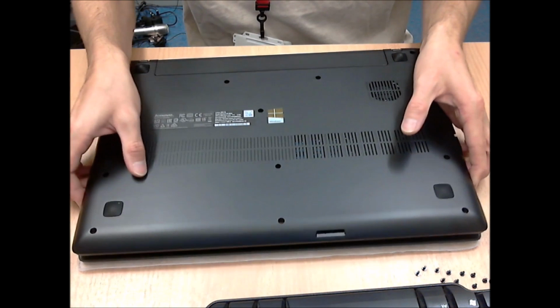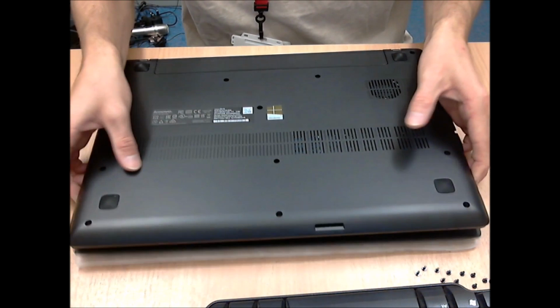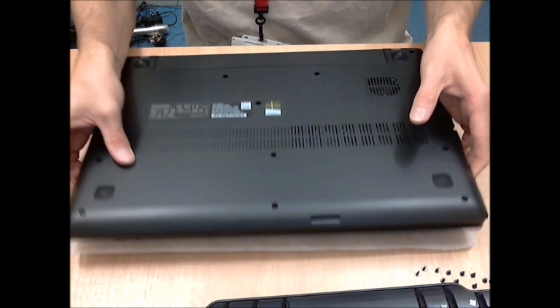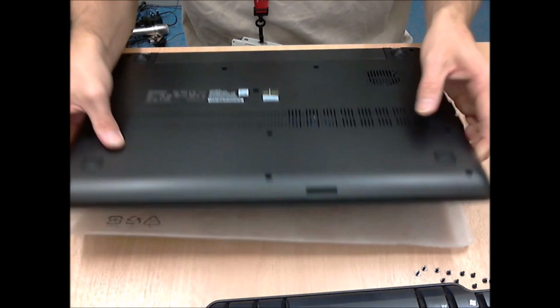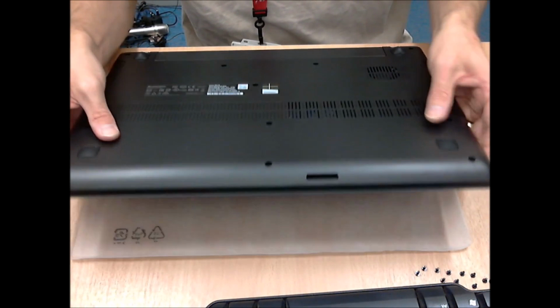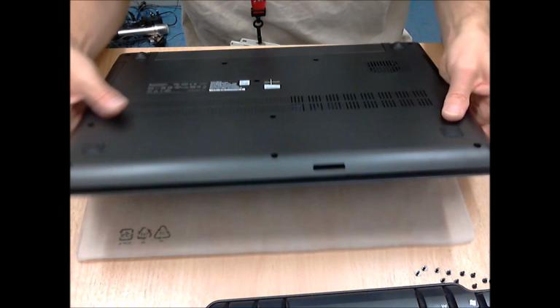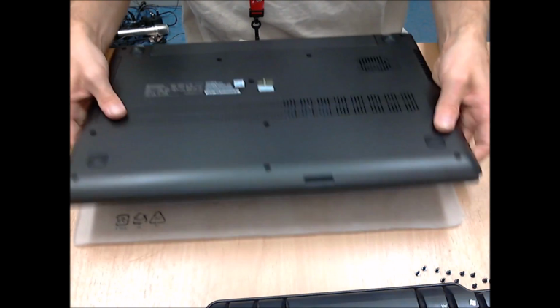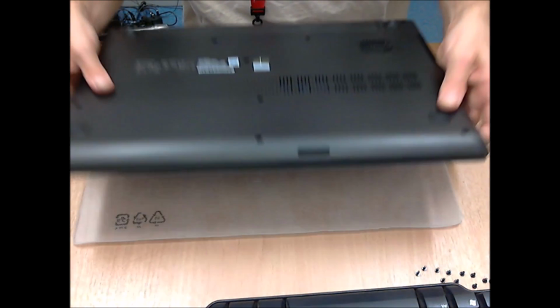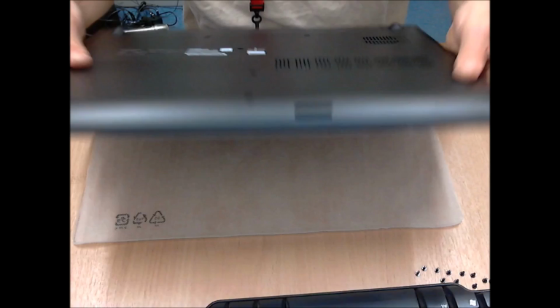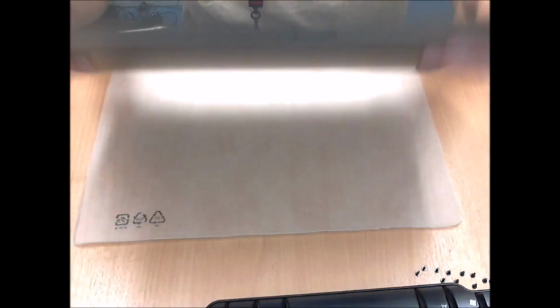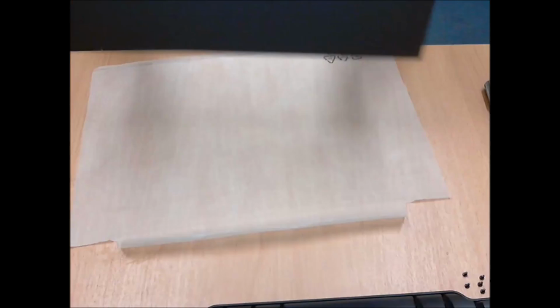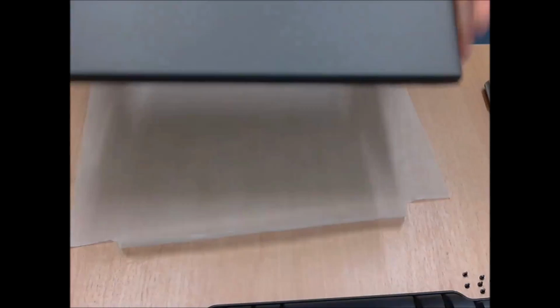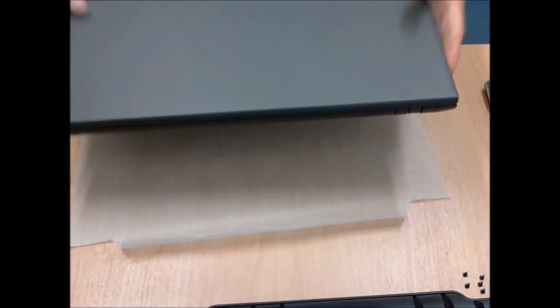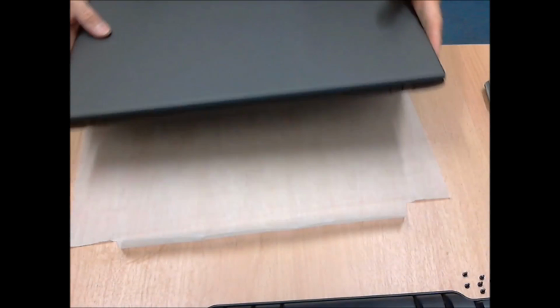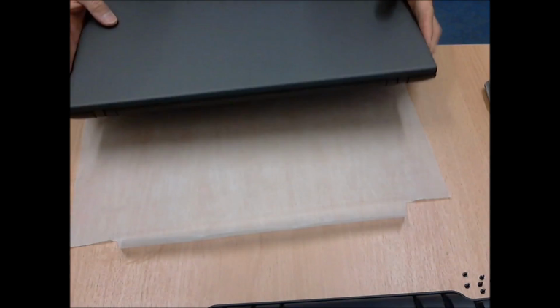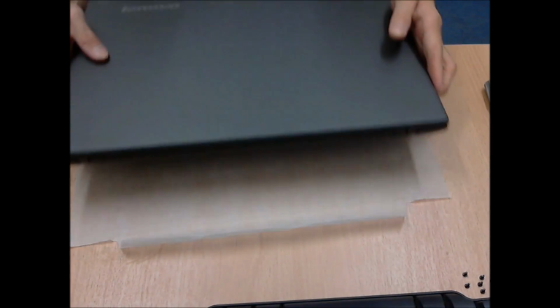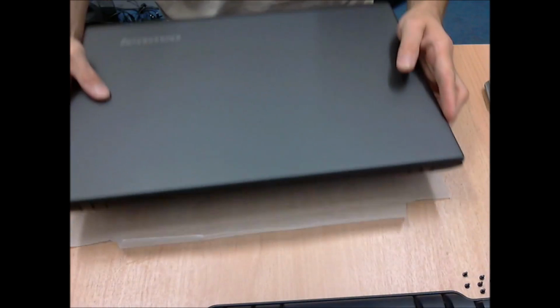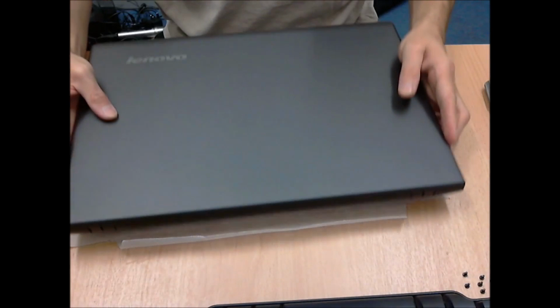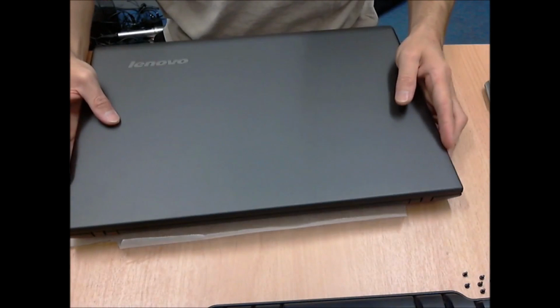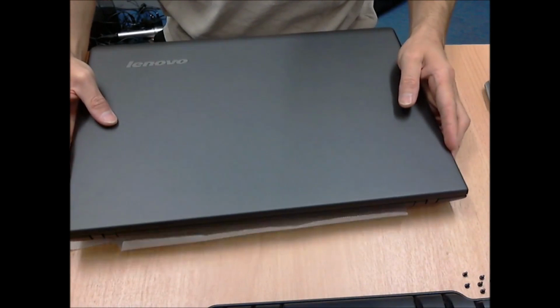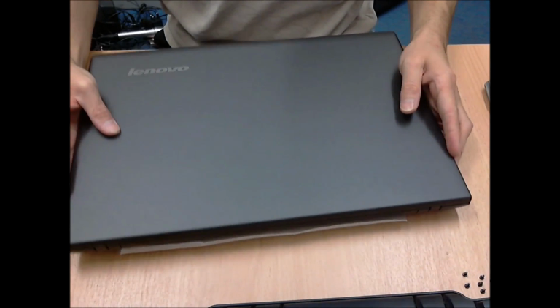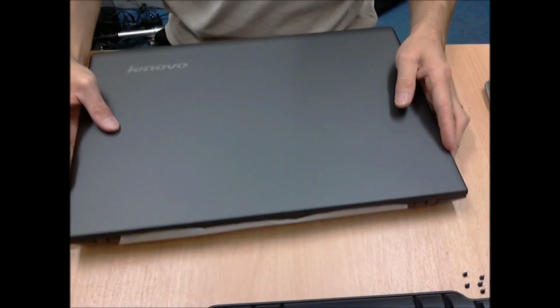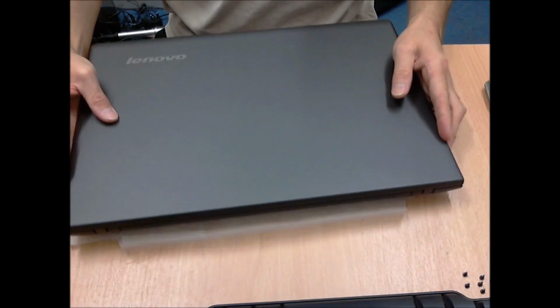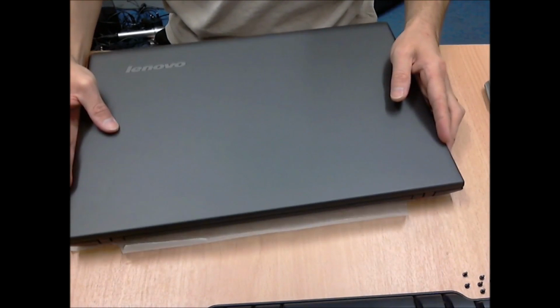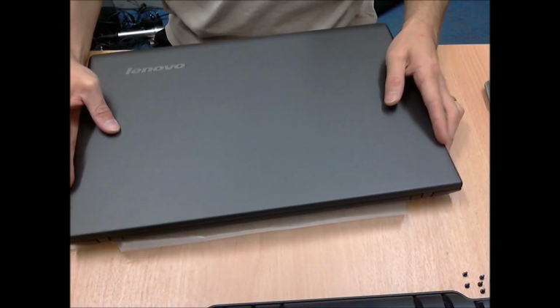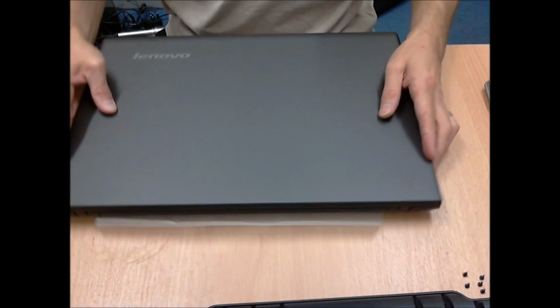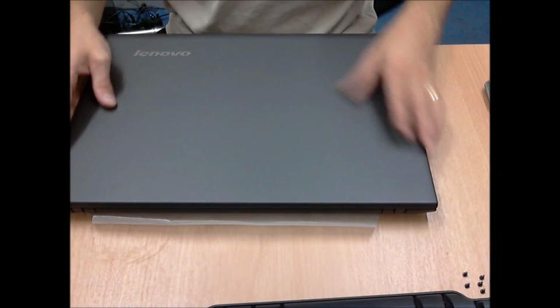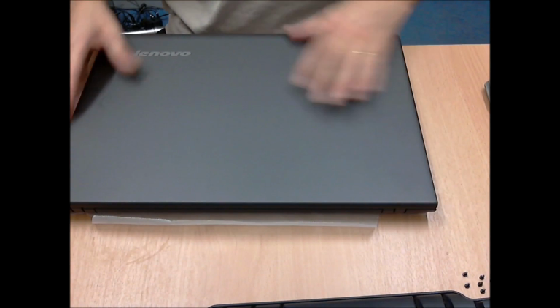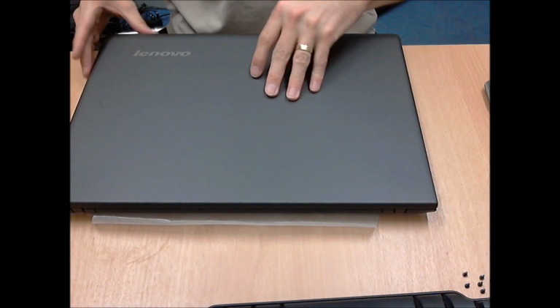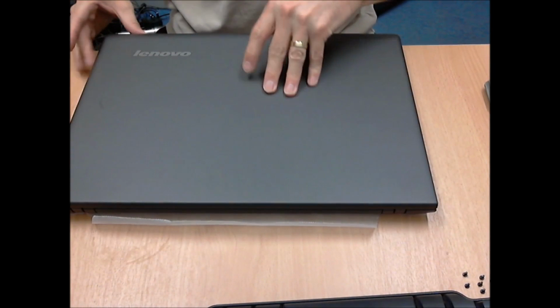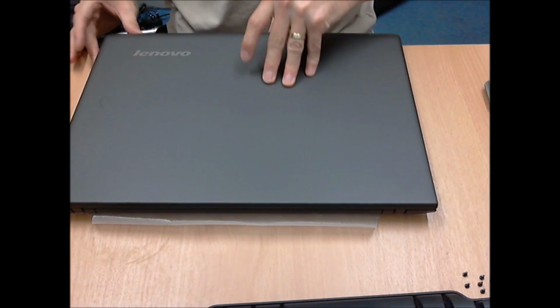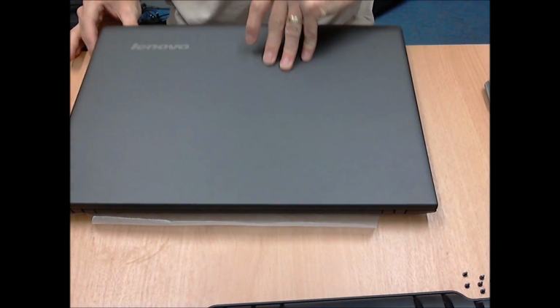Now once you've undone all the screws, flip it over and open the lid.